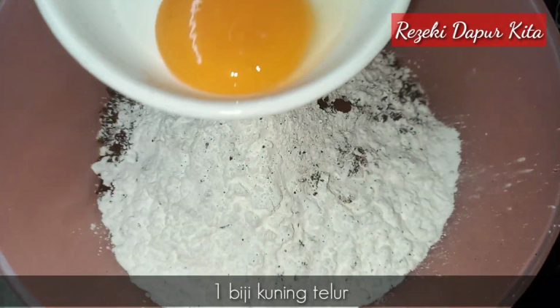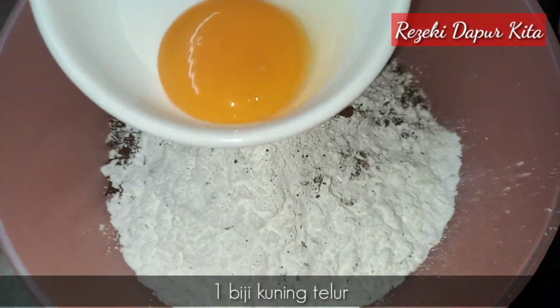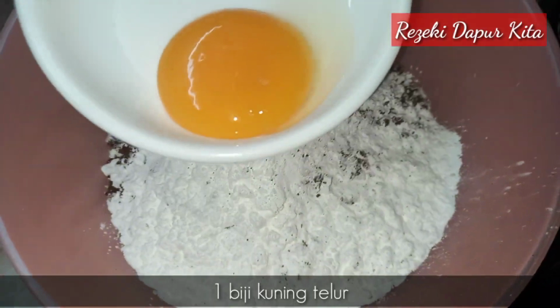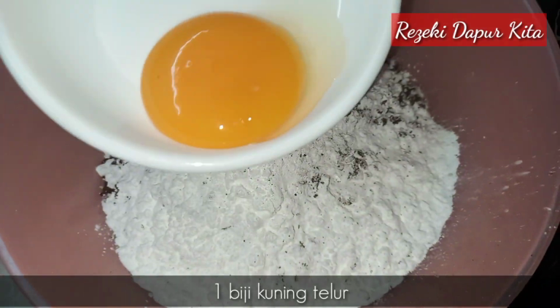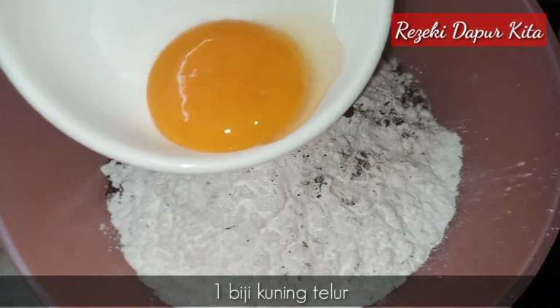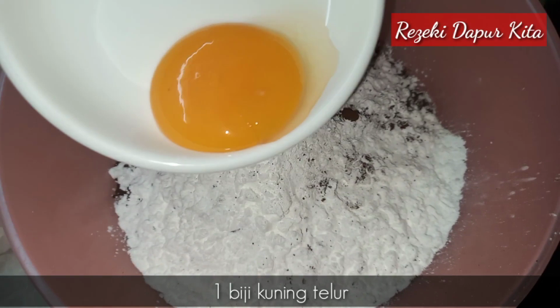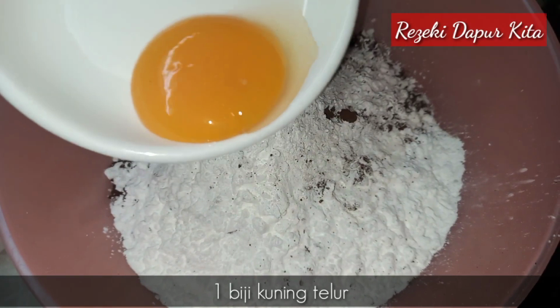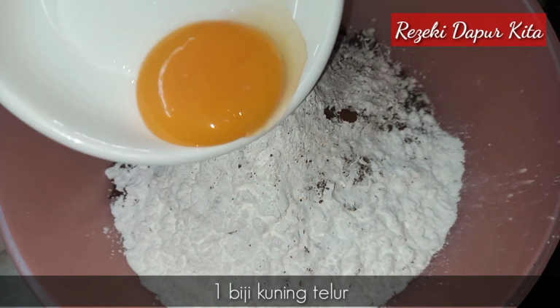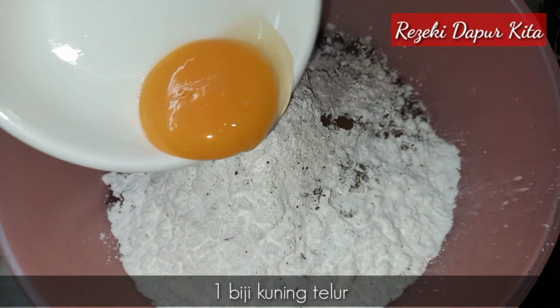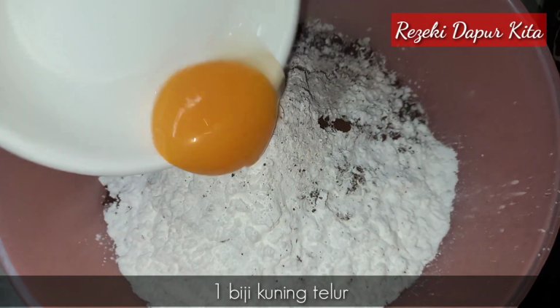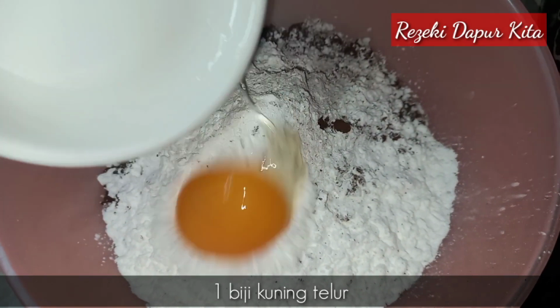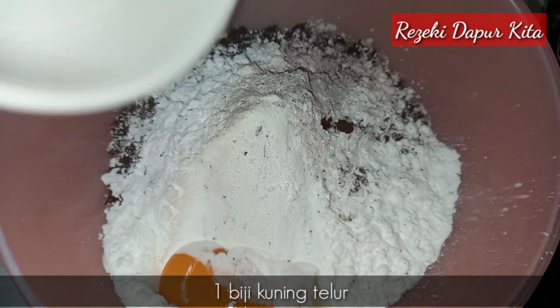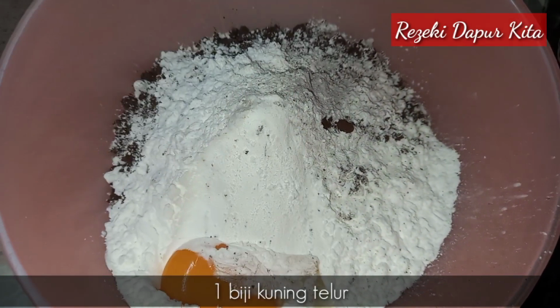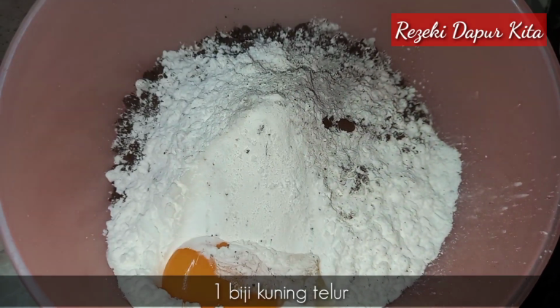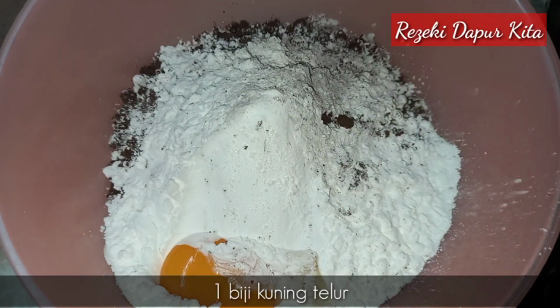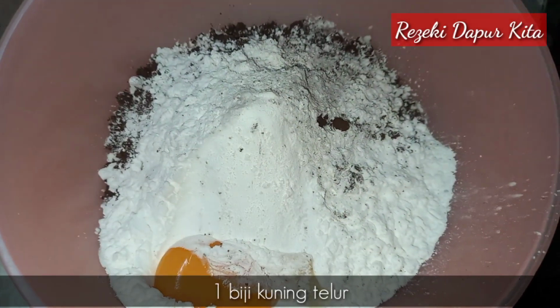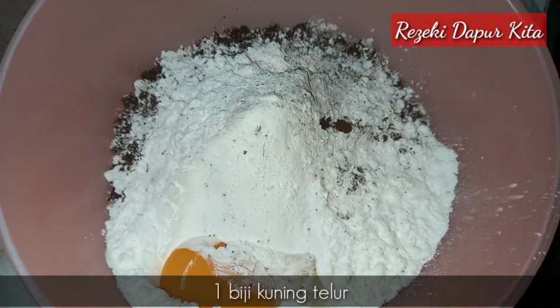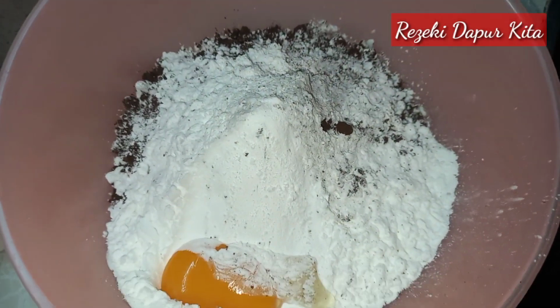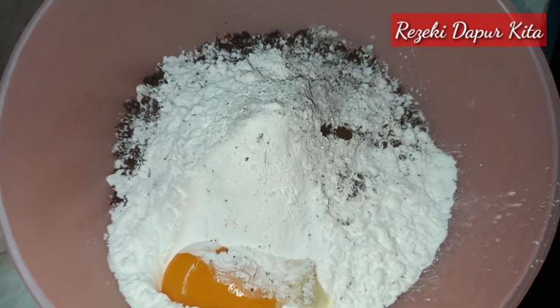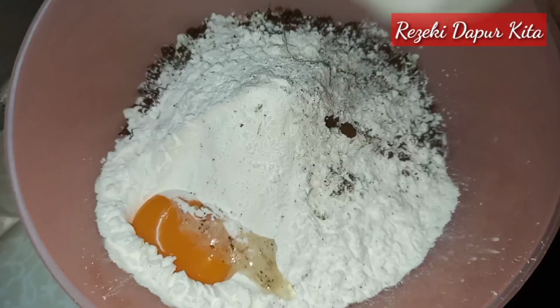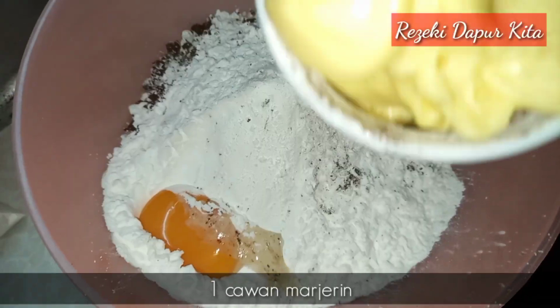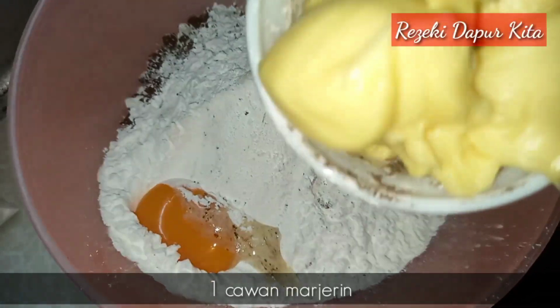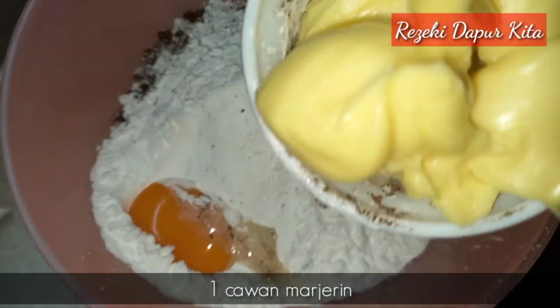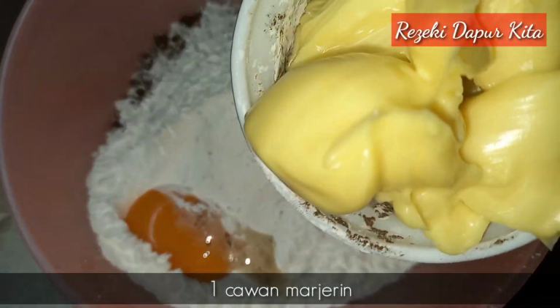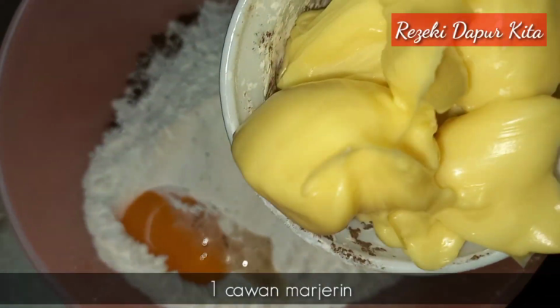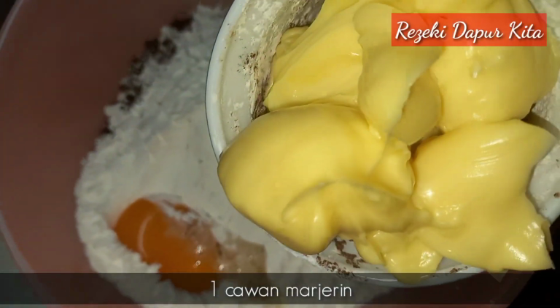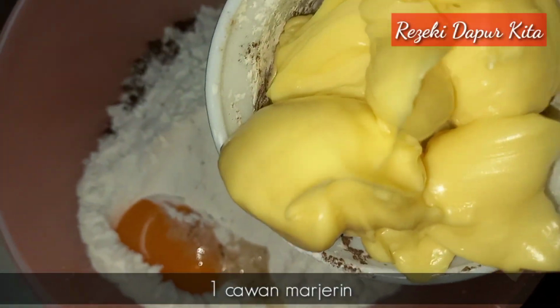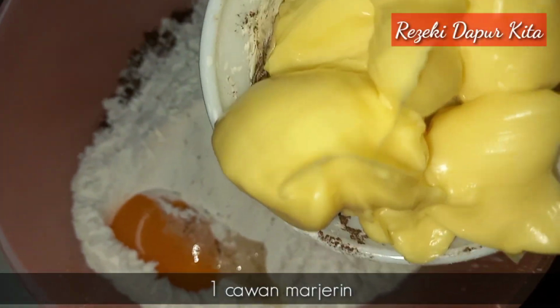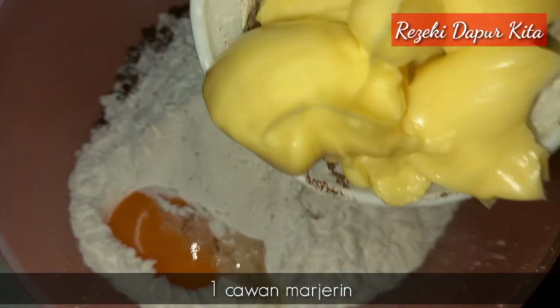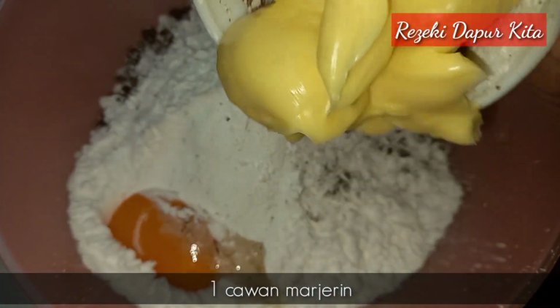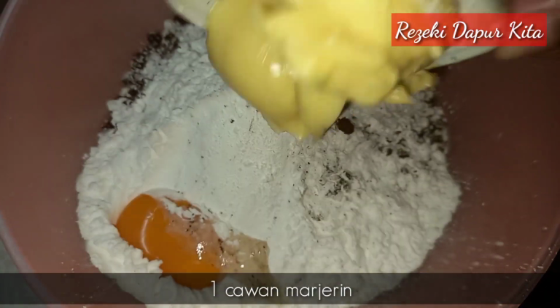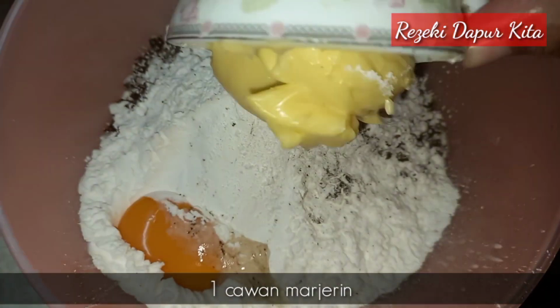Kita masukkan kuning telur satu biji. Kita masukkan 1 cawan margarine.